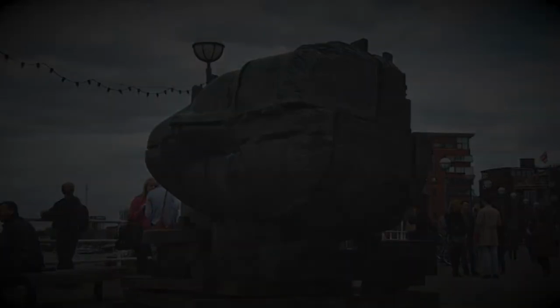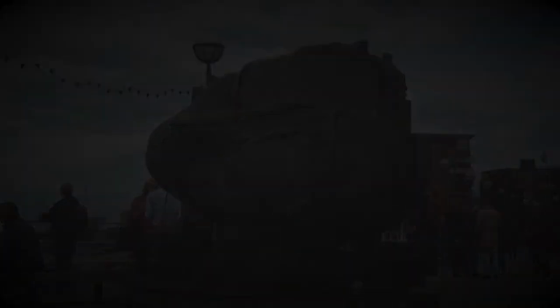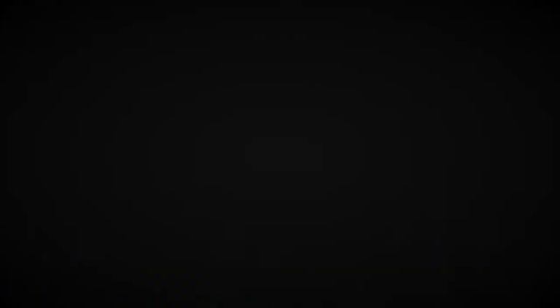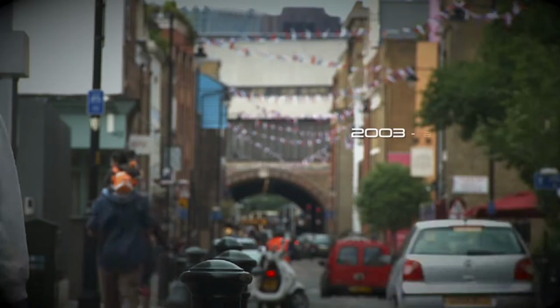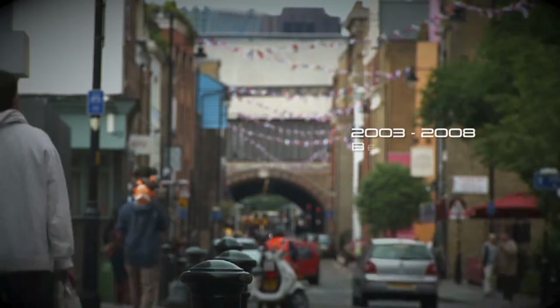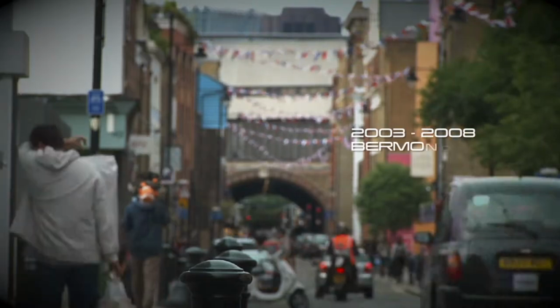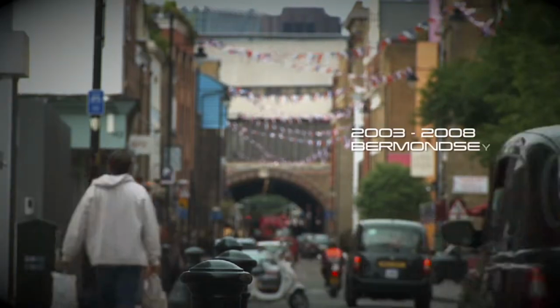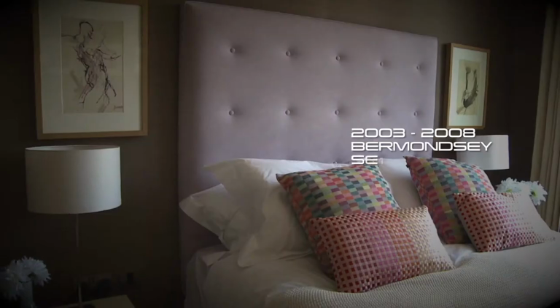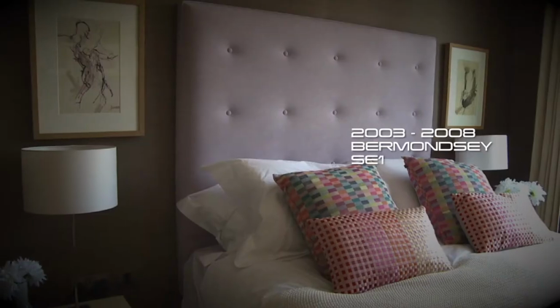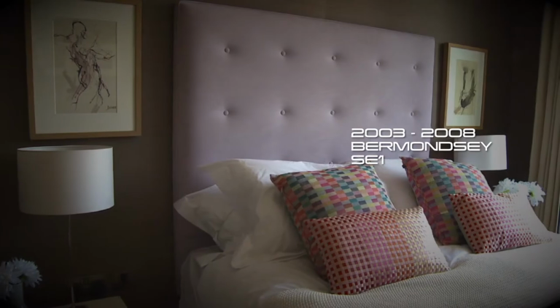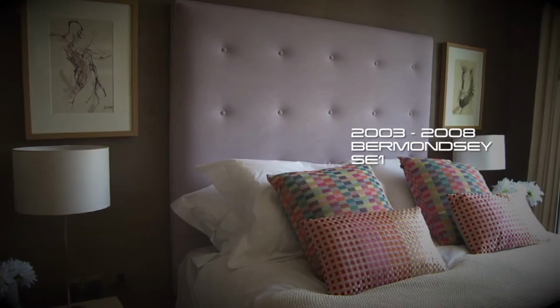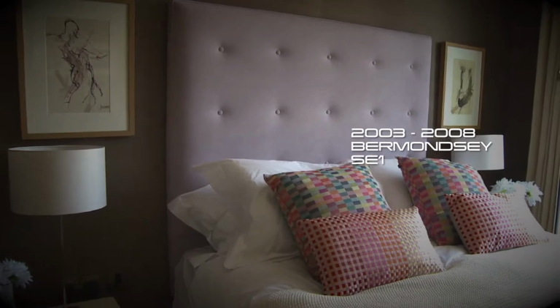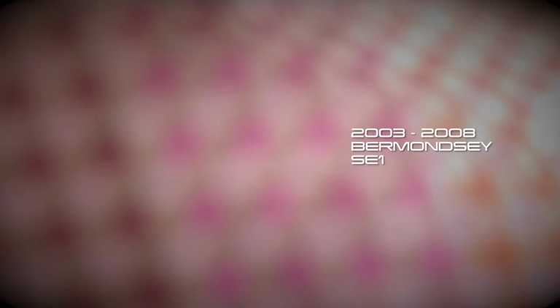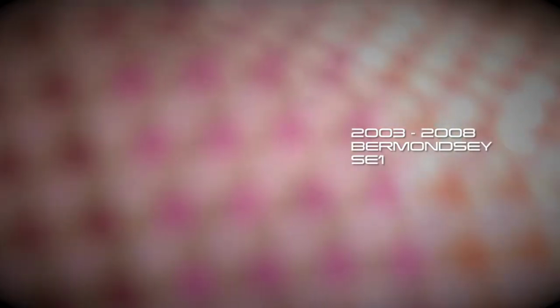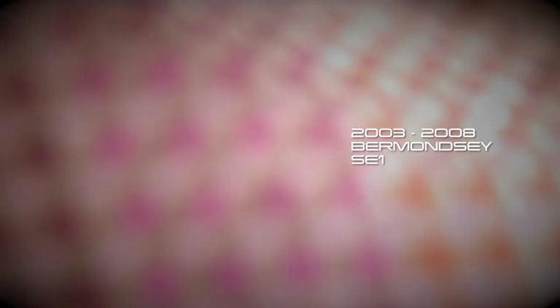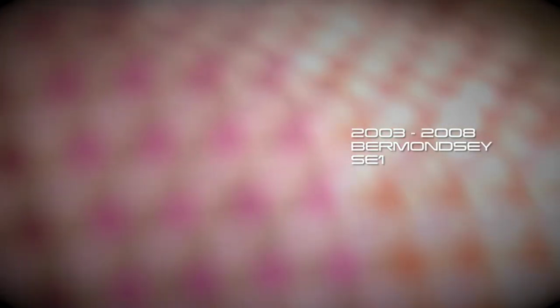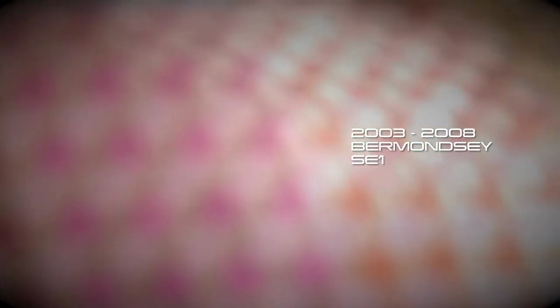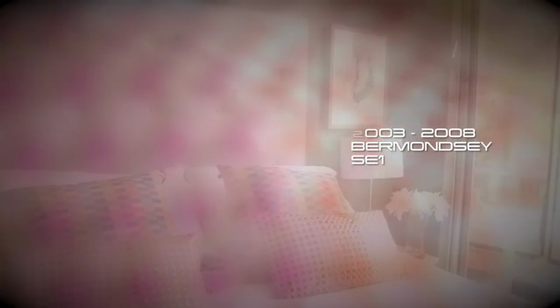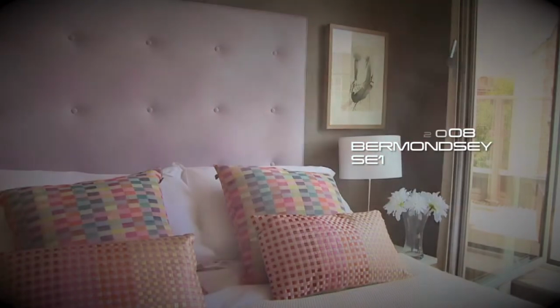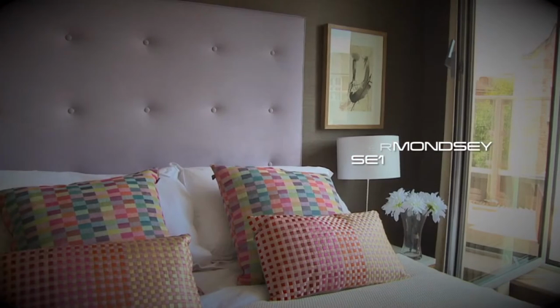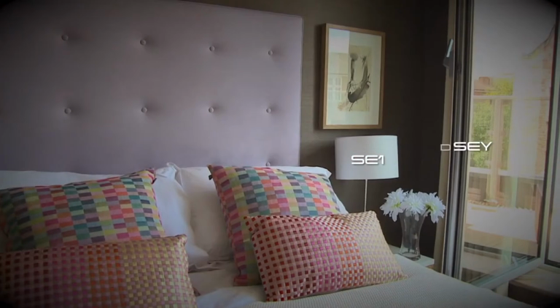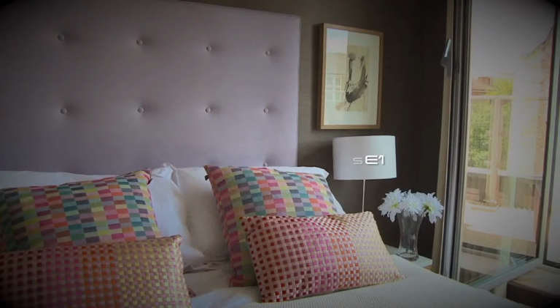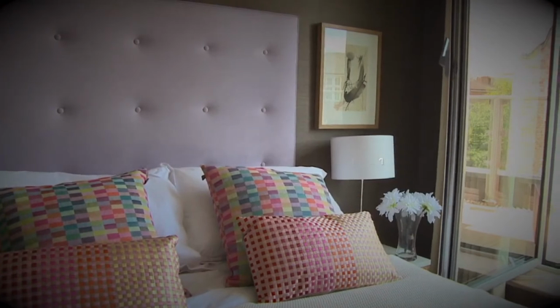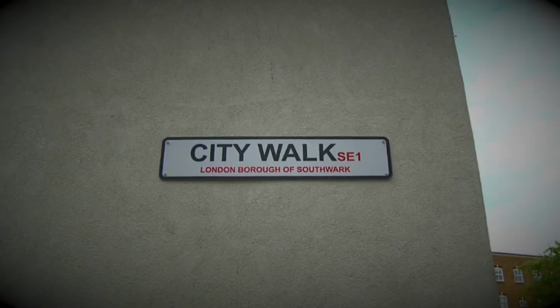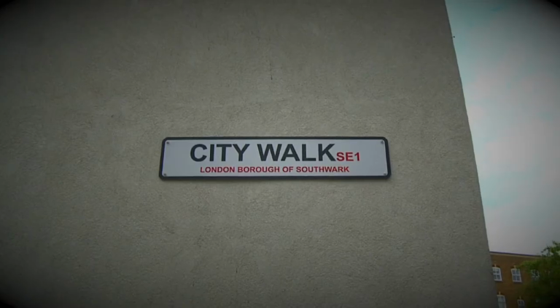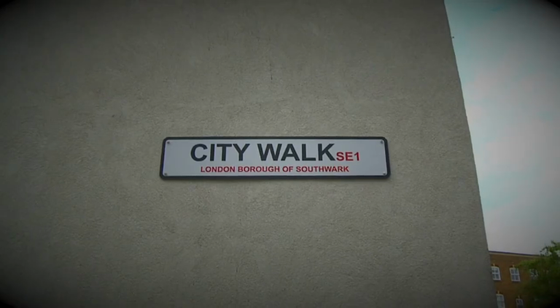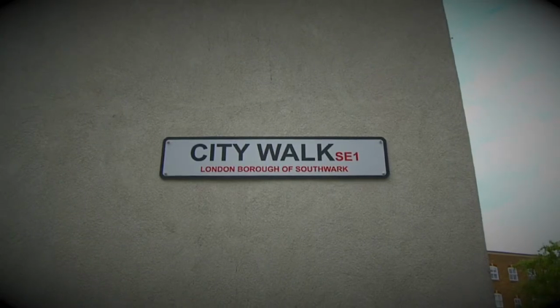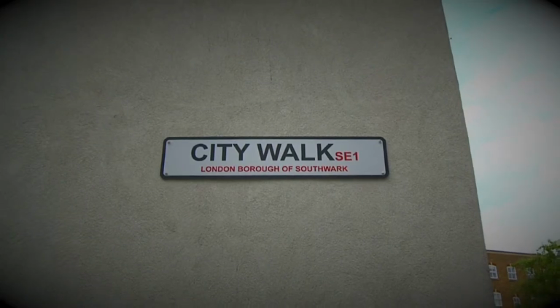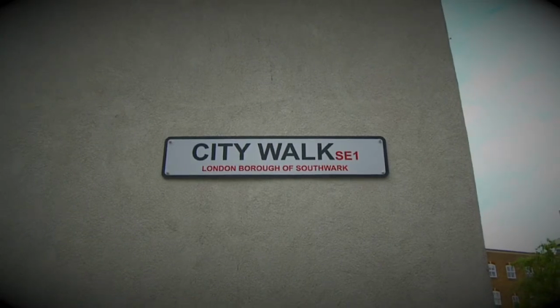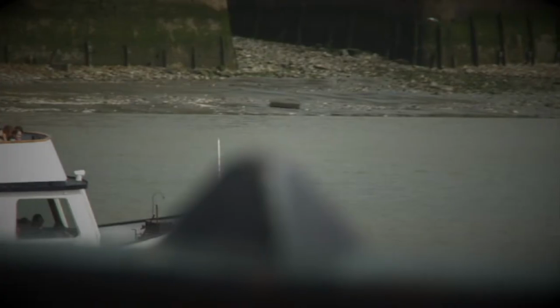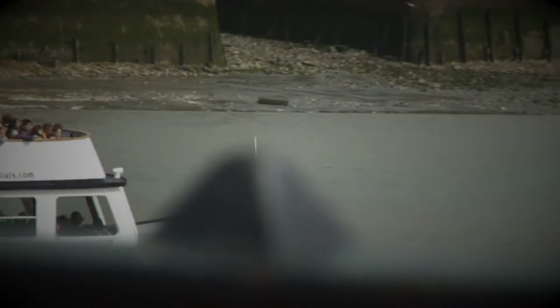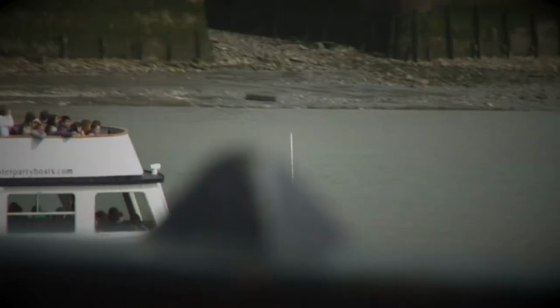We created a huge development in Bermondsey, now a location of choice for professionals in the area.